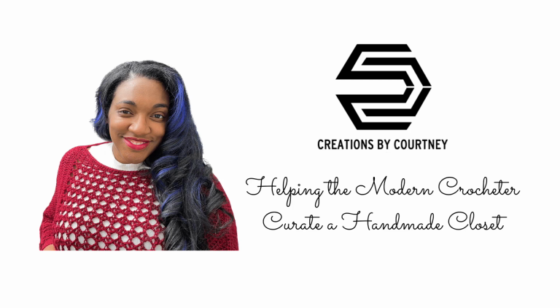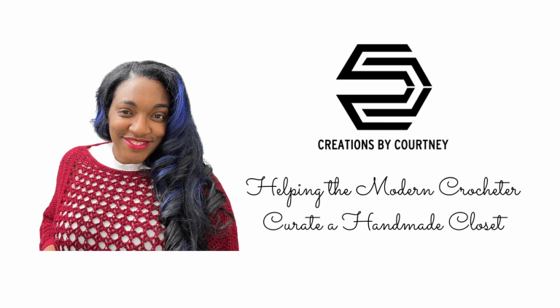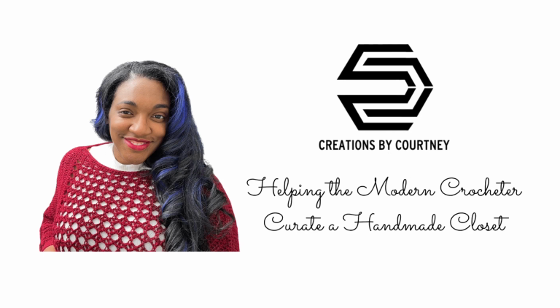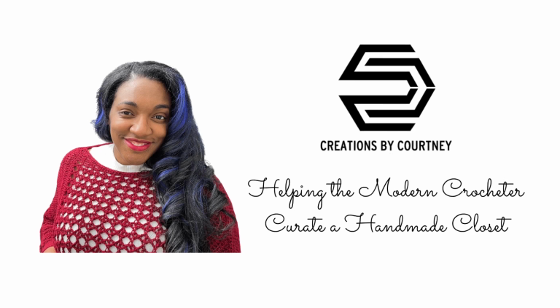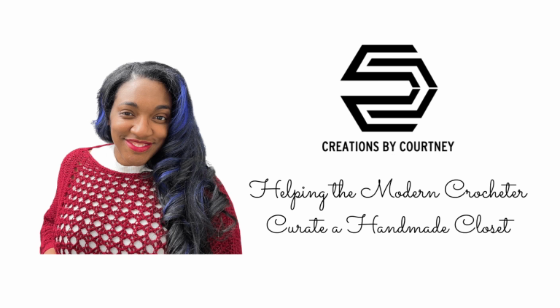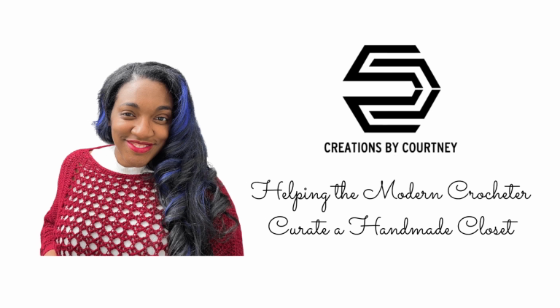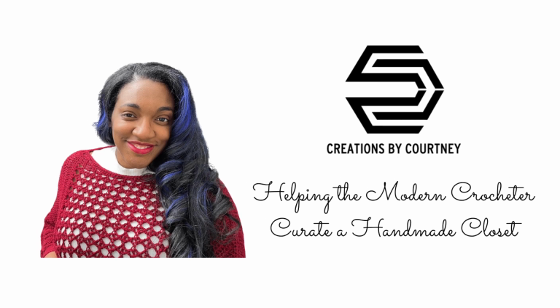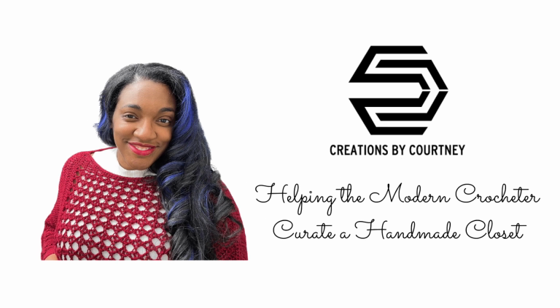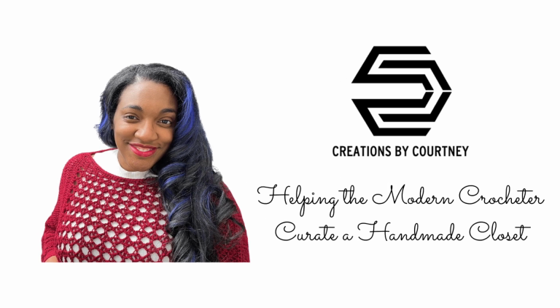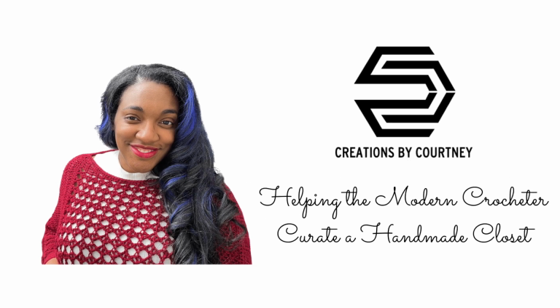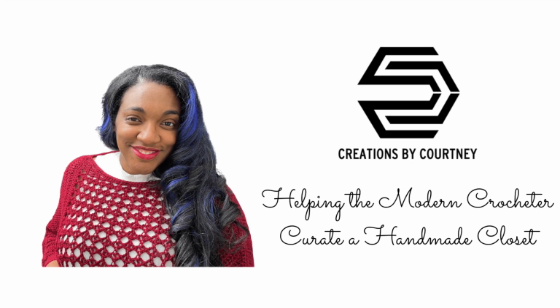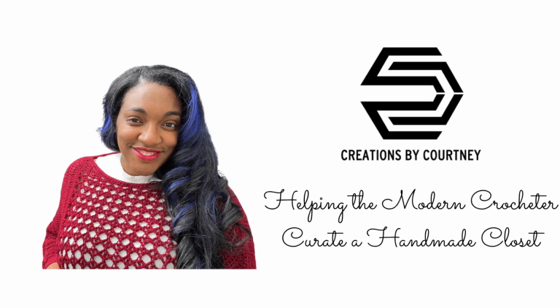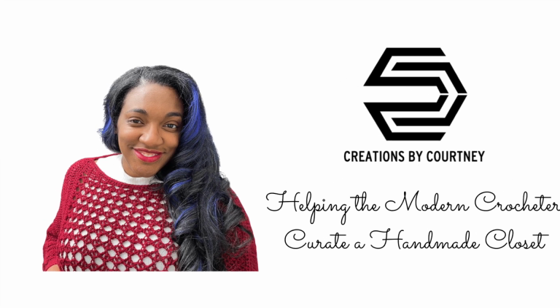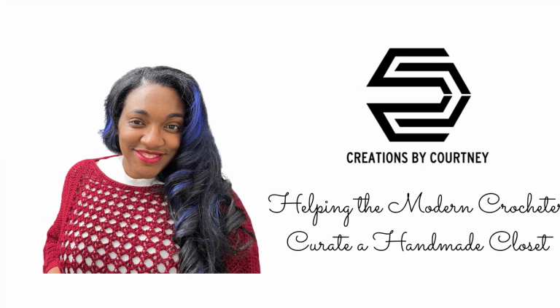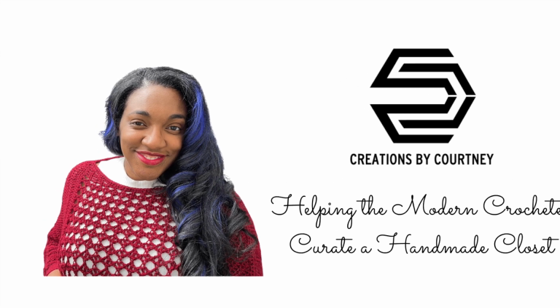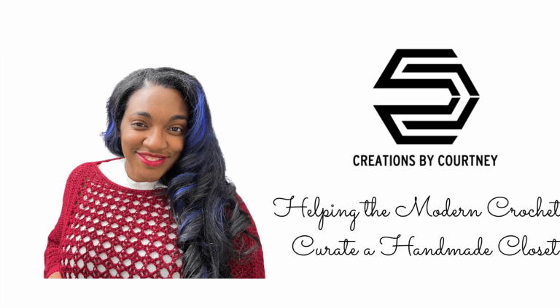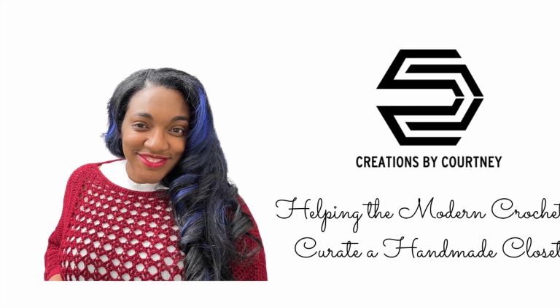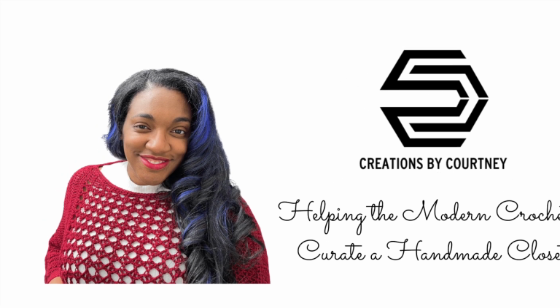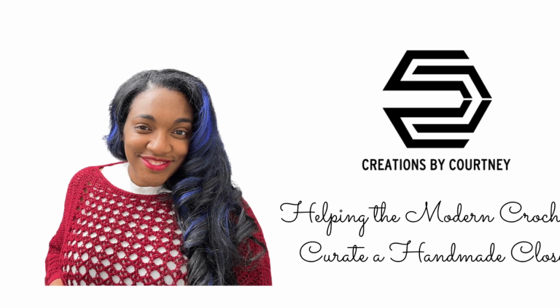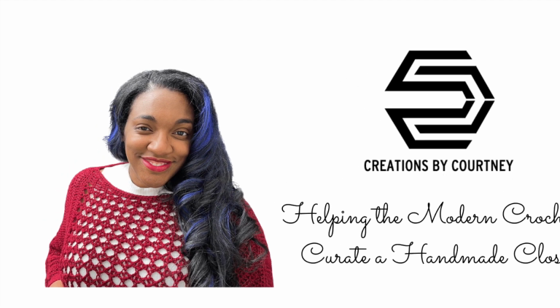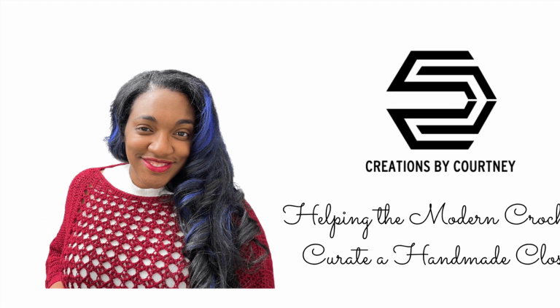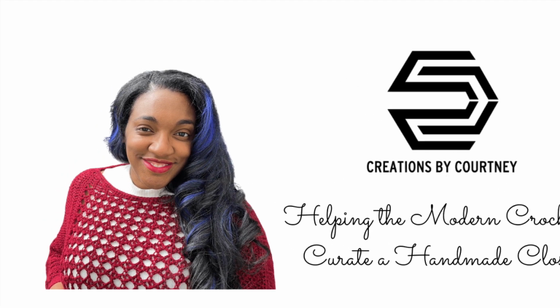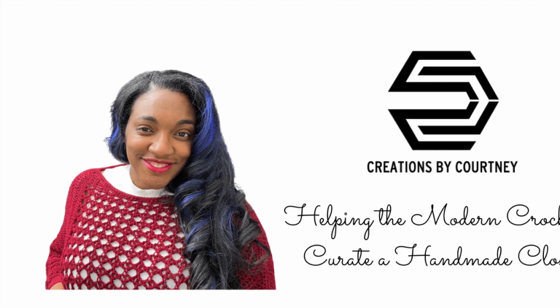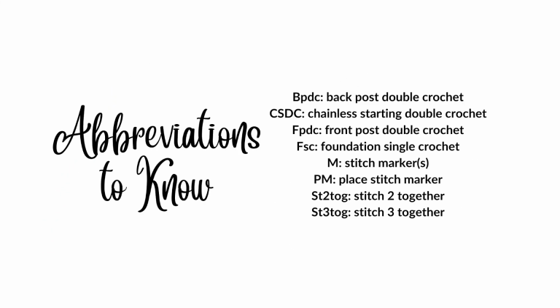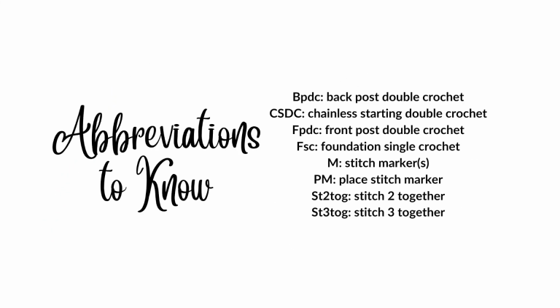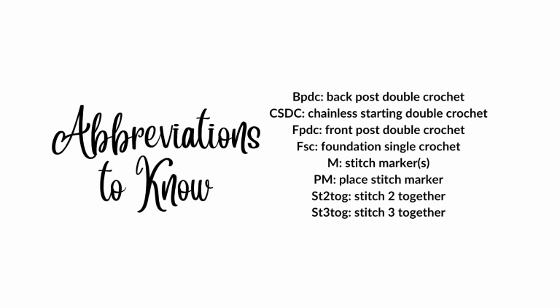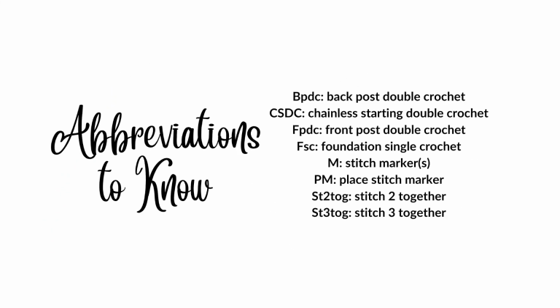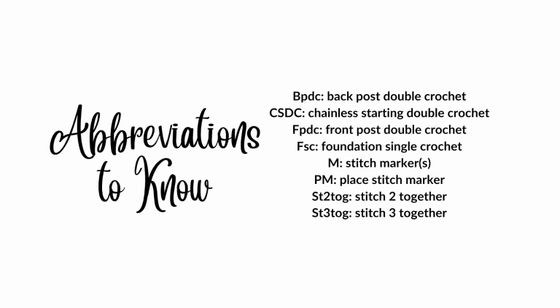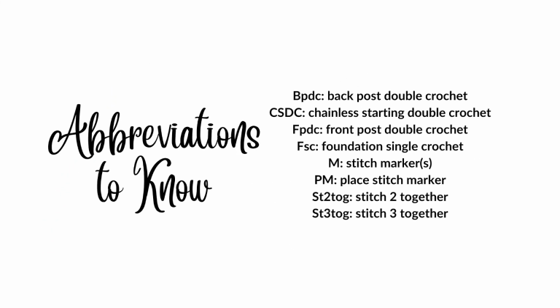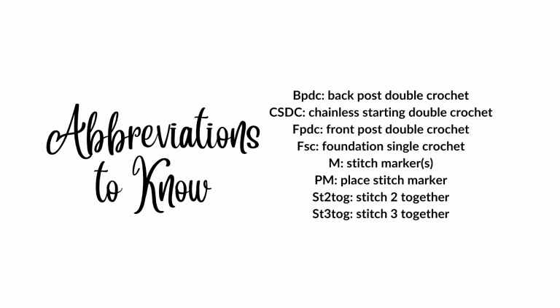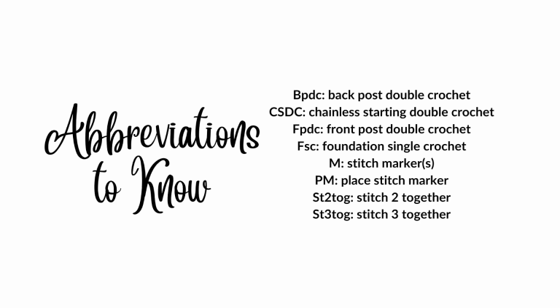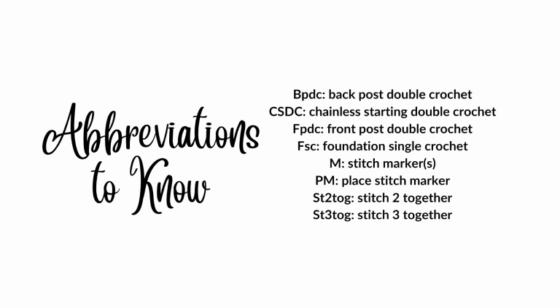Creations by Courtney here for part 3 of the Kiara Crochet Dress. Let's get to stitching.